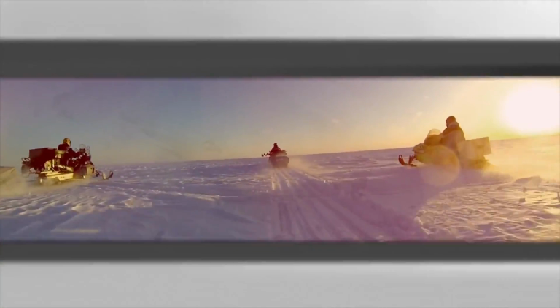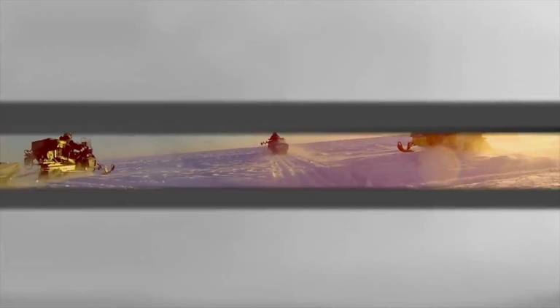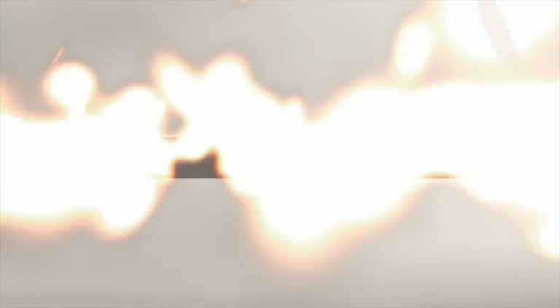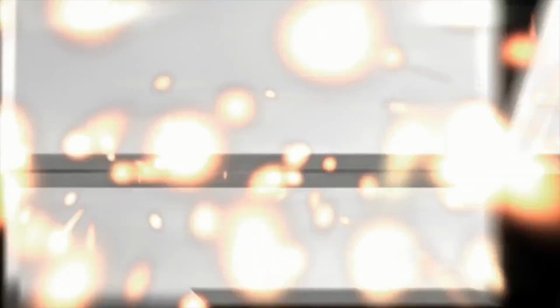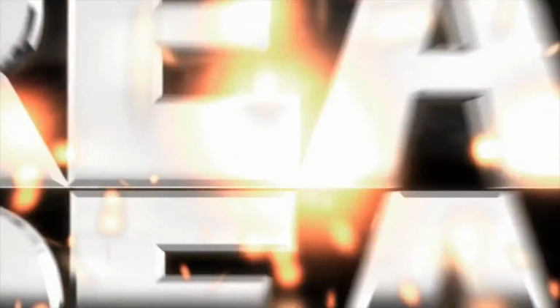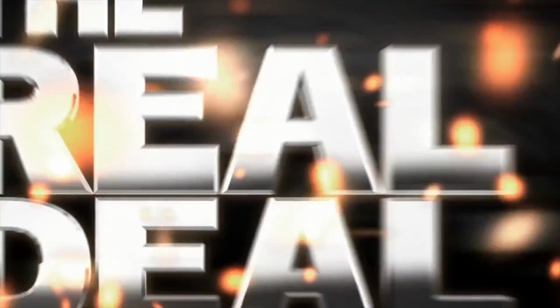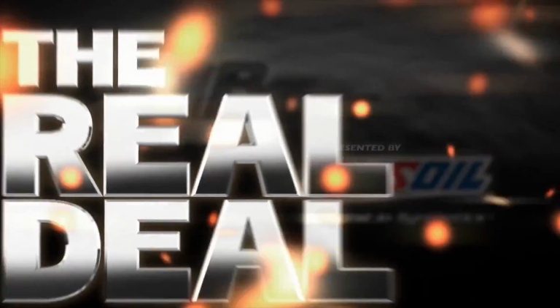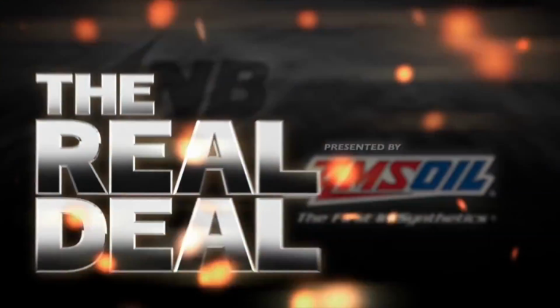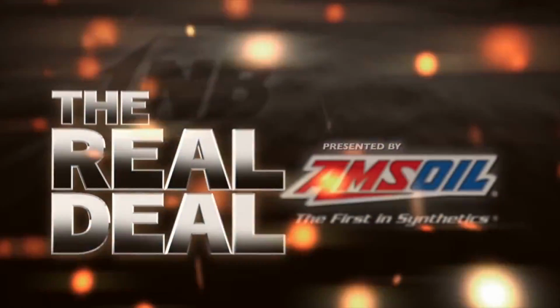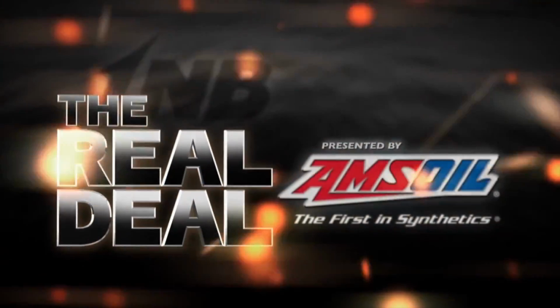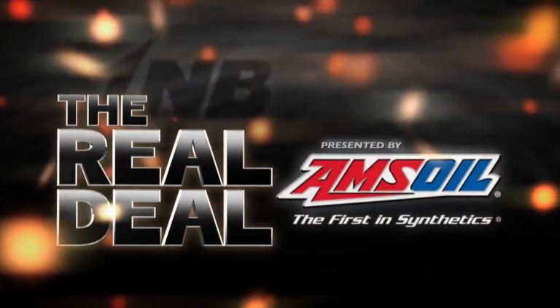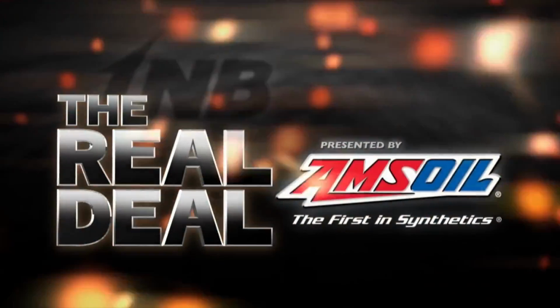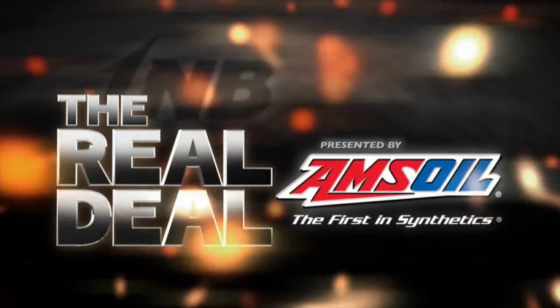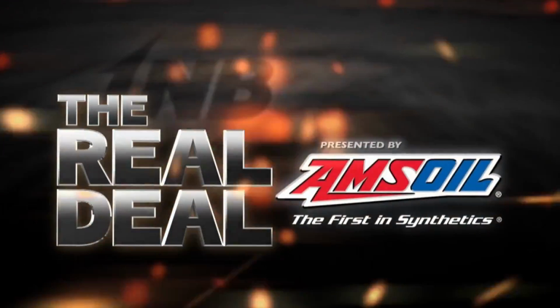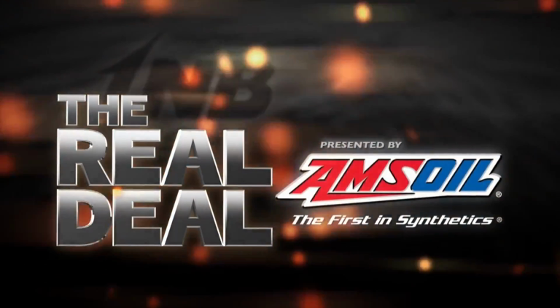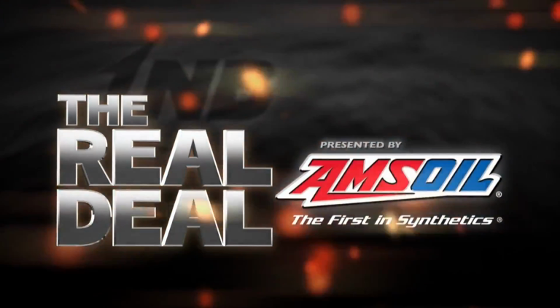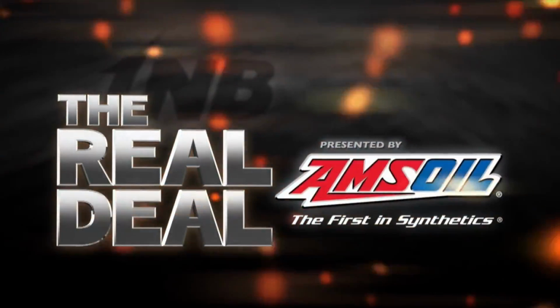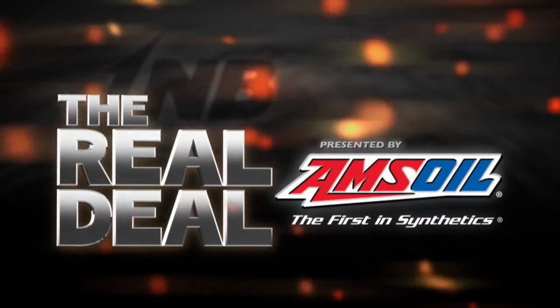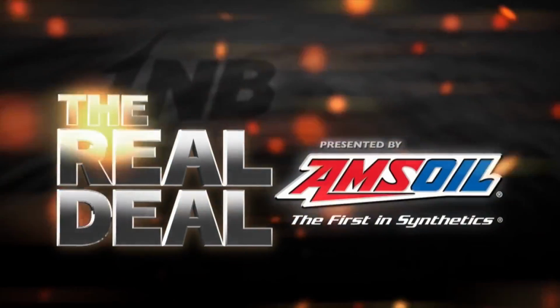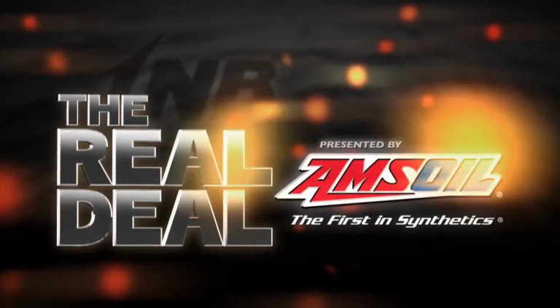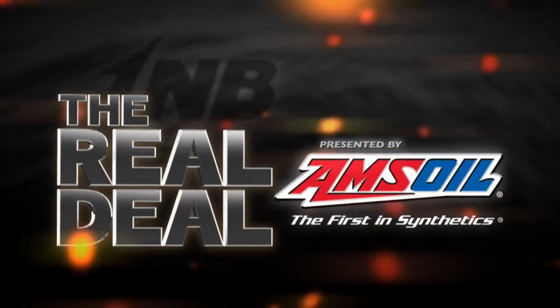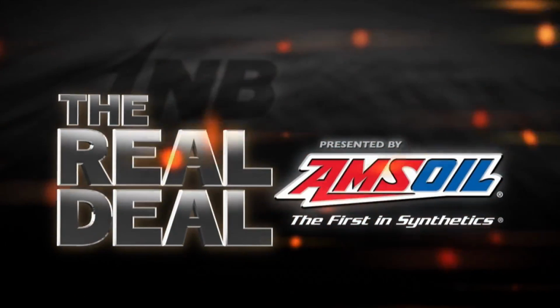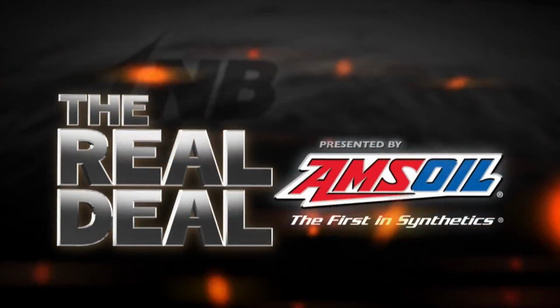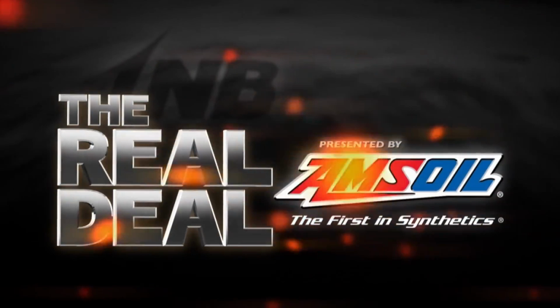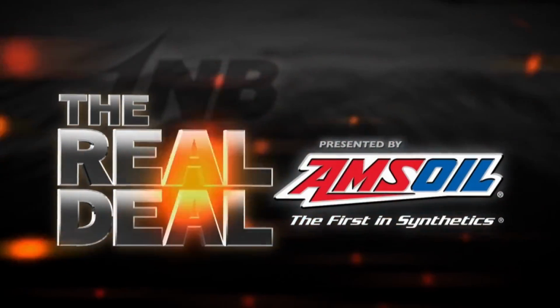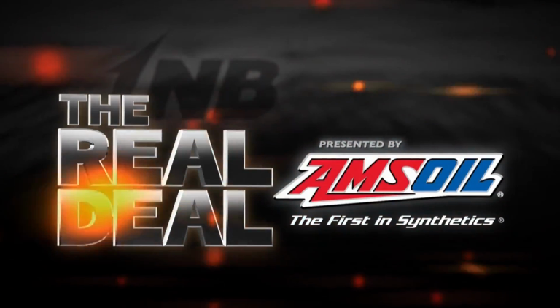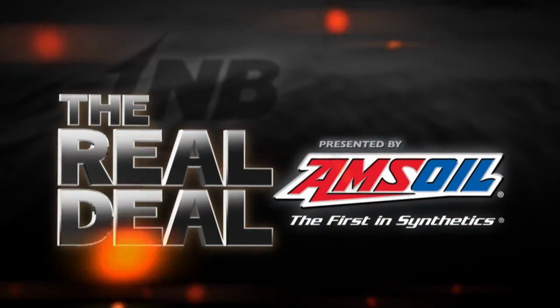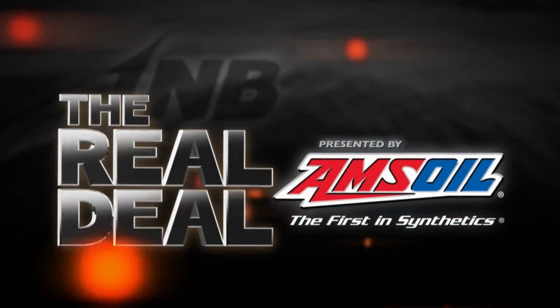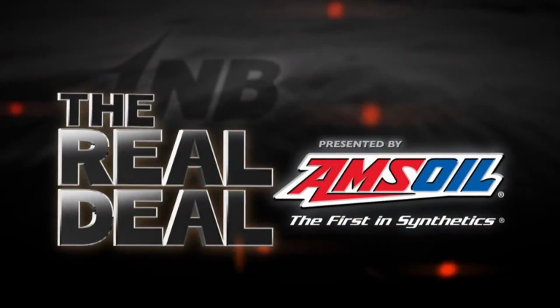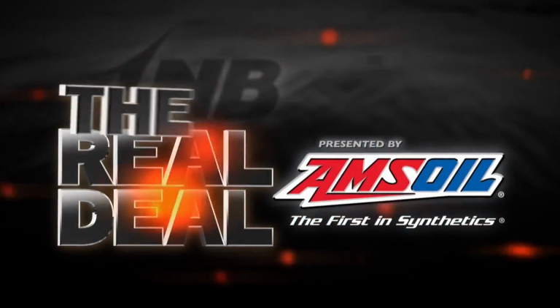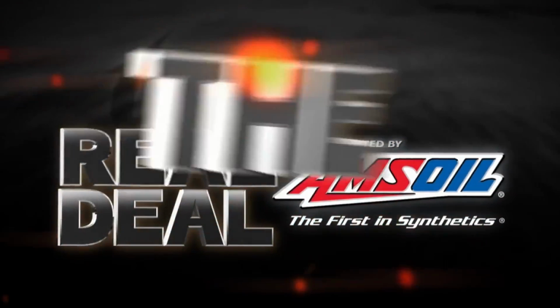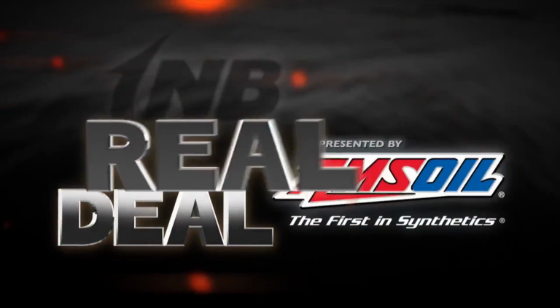The Real Deal — real fishing information from real fishing experts. Presented by Amsoil.